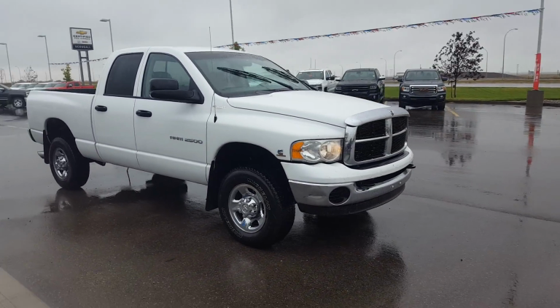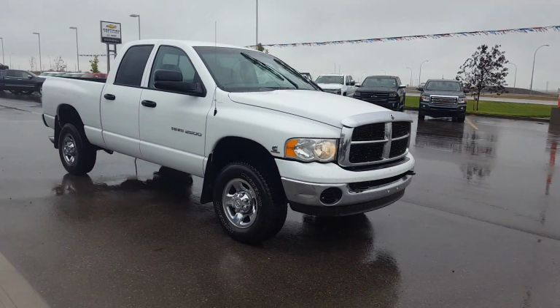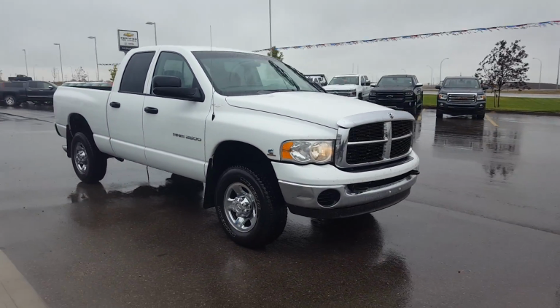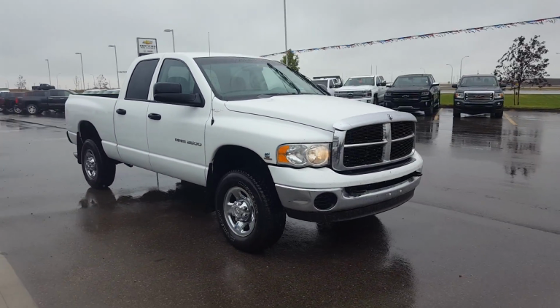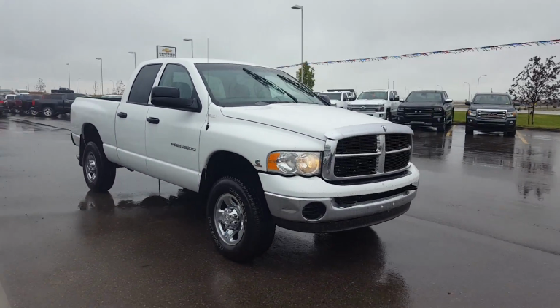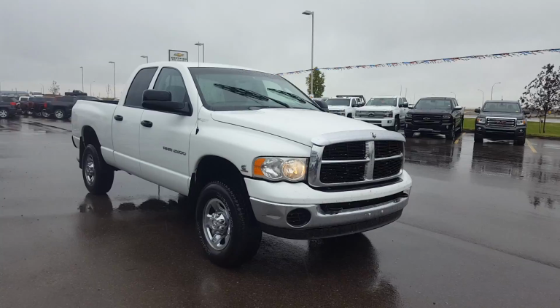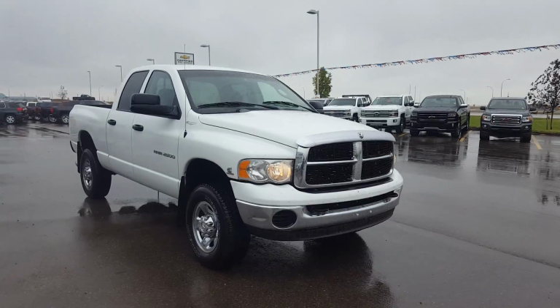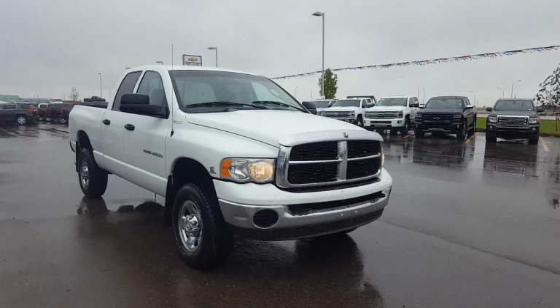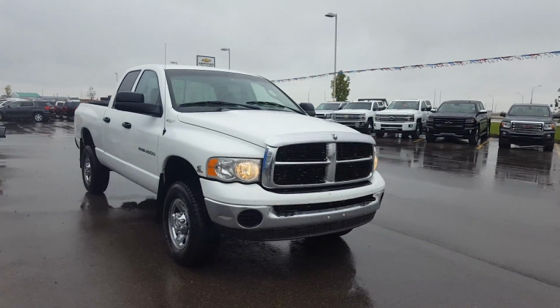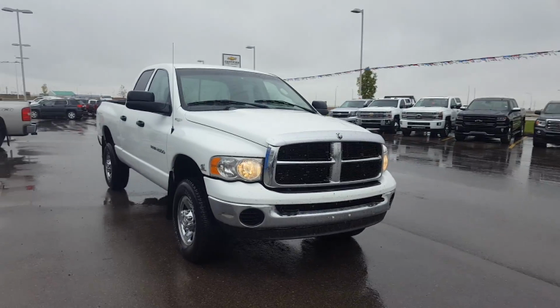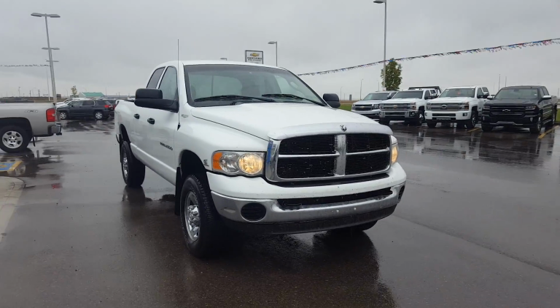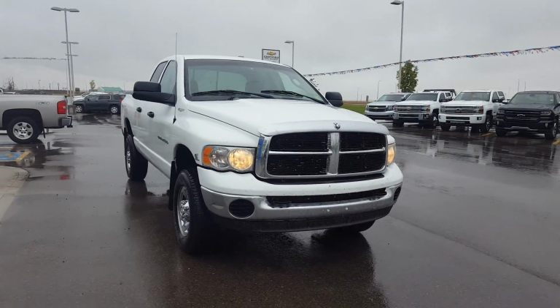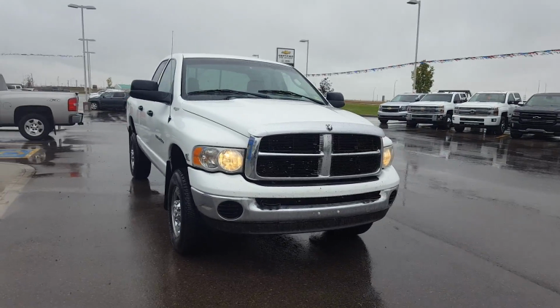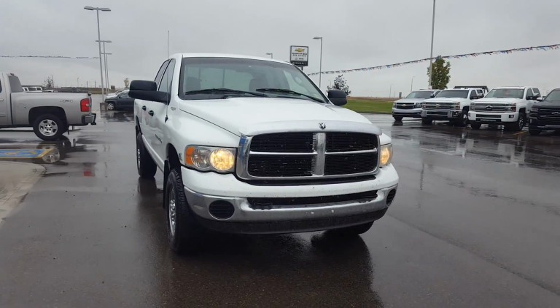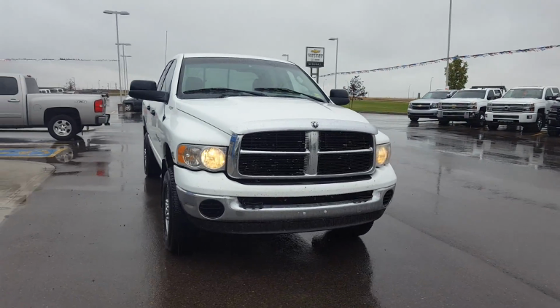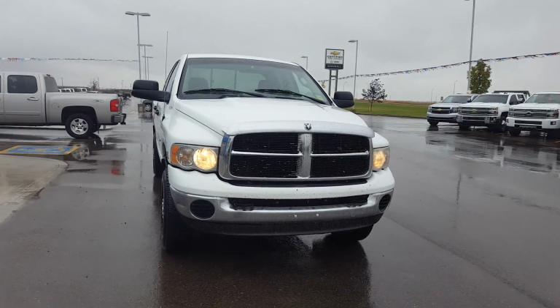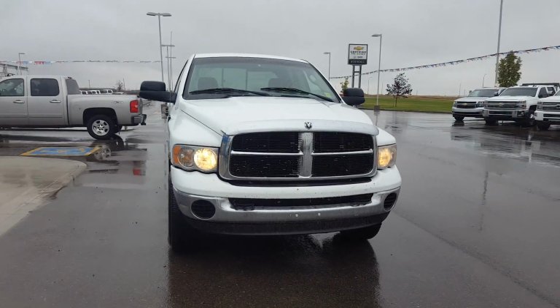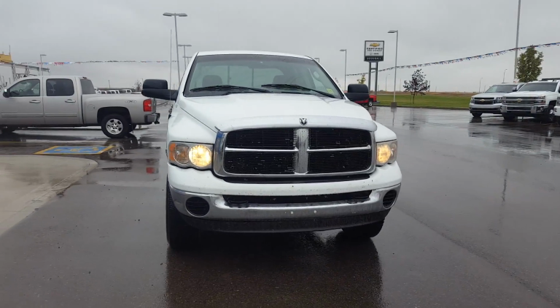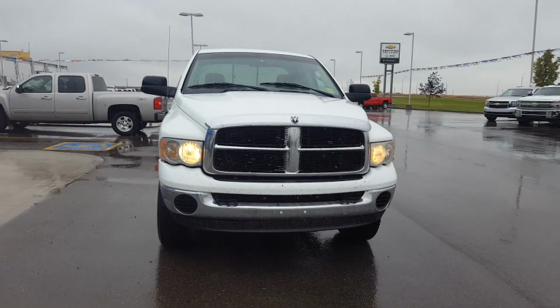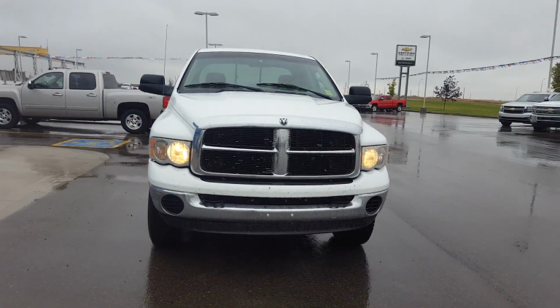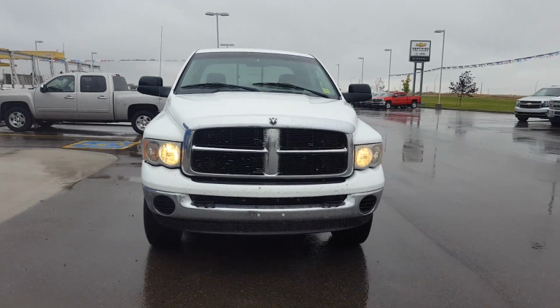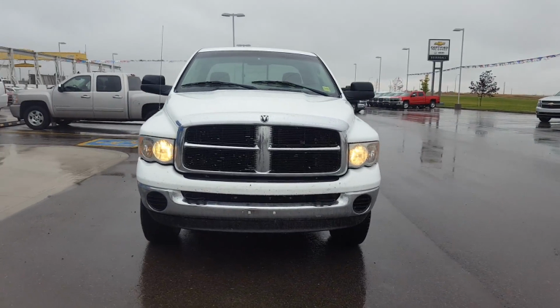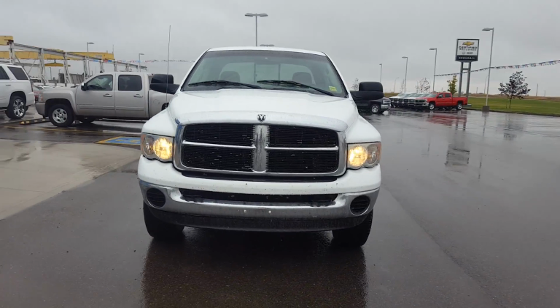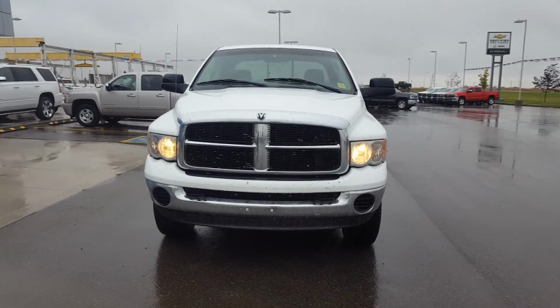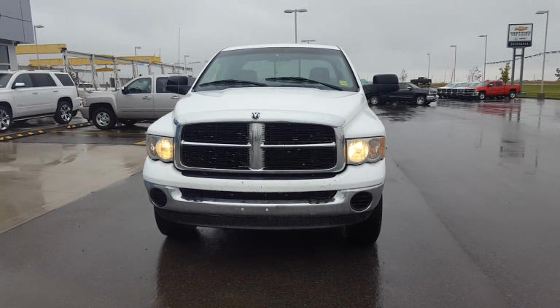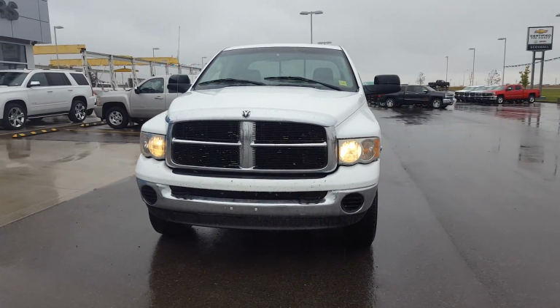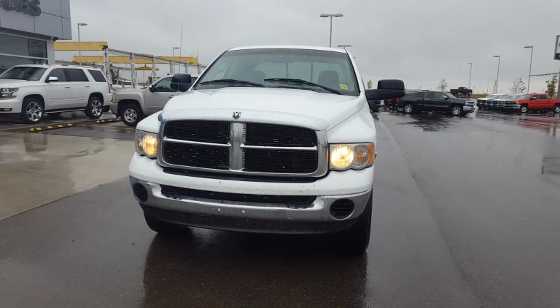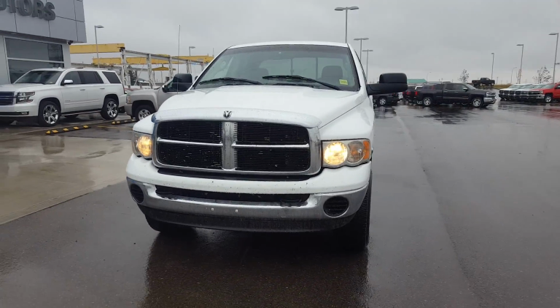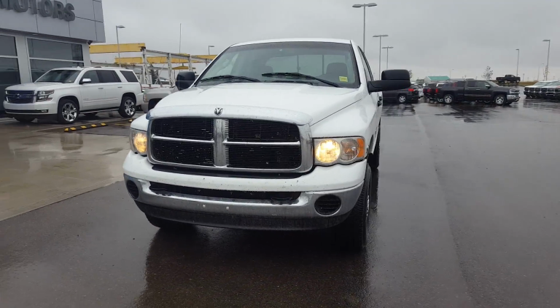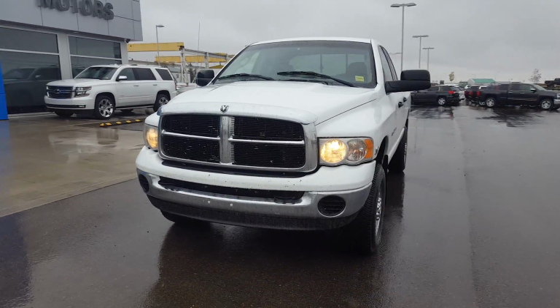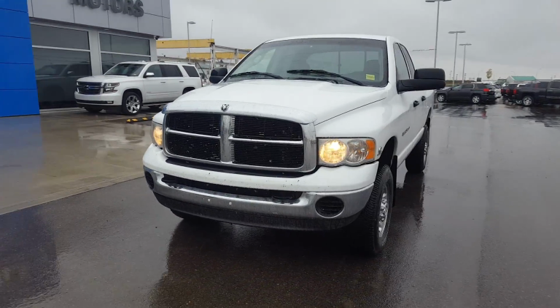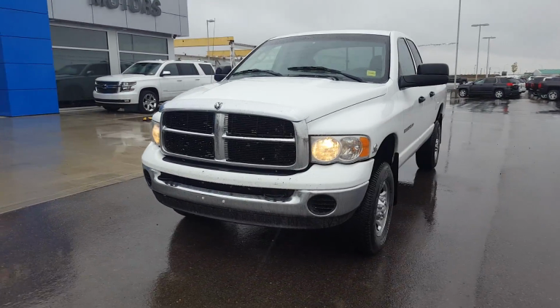This truck has 198,000 kilometers, is in incredible condition, and is a locally pre-owned unit.